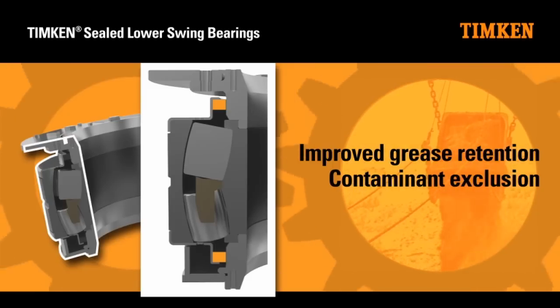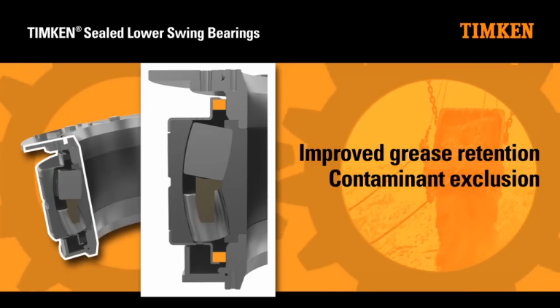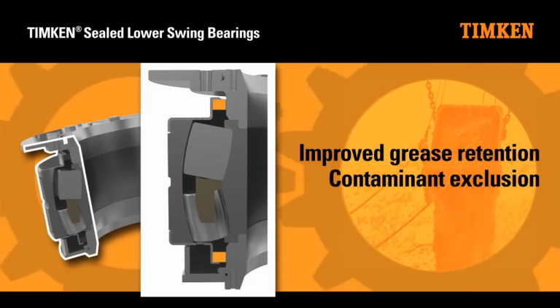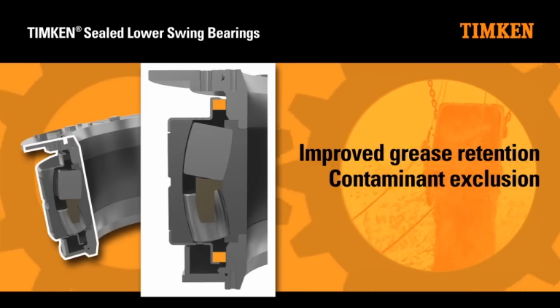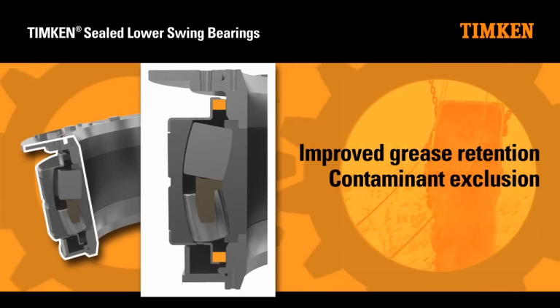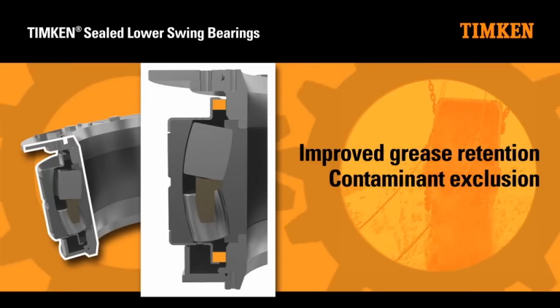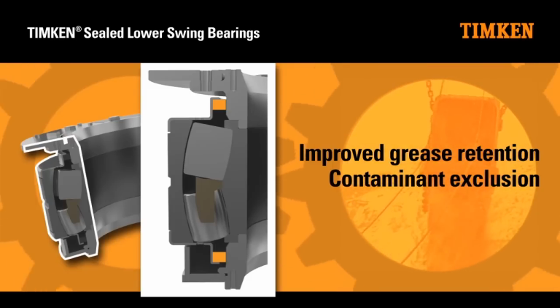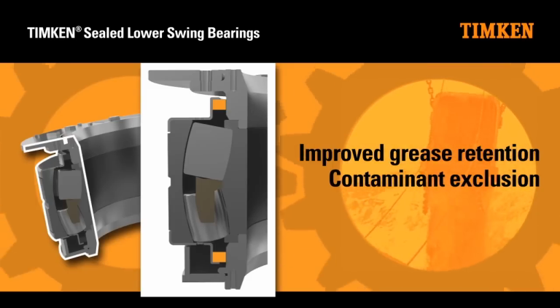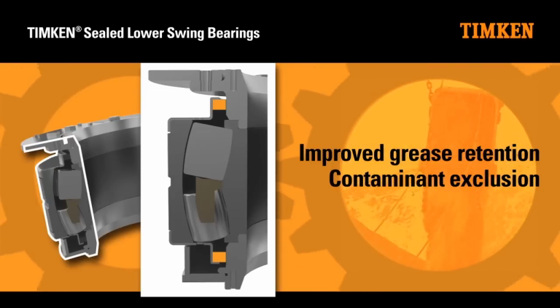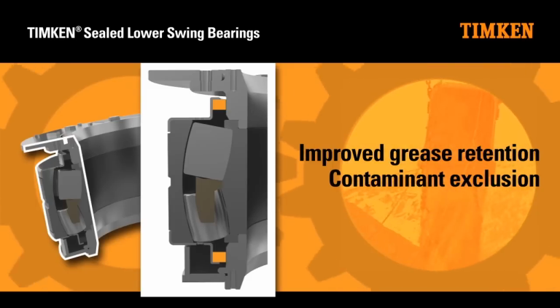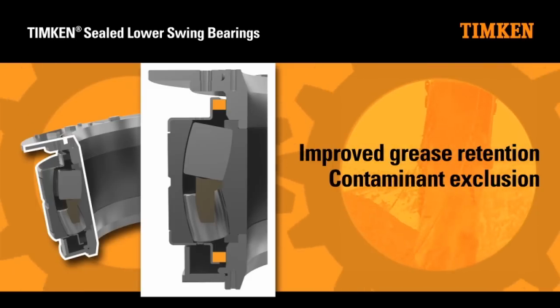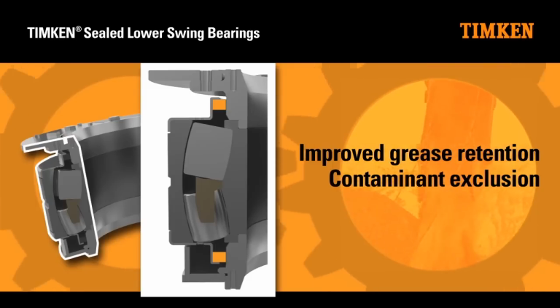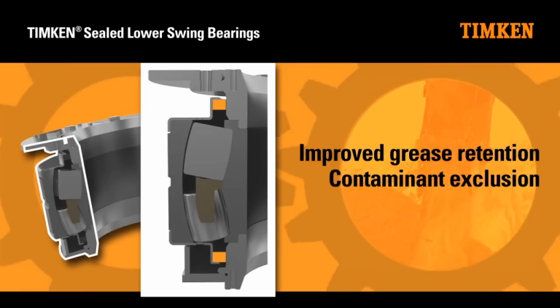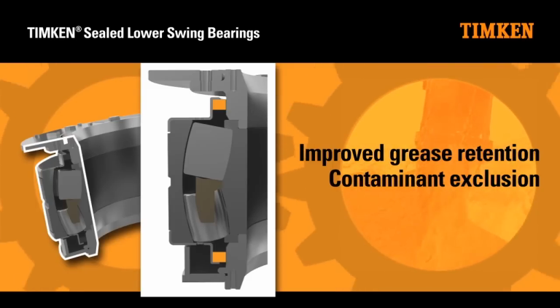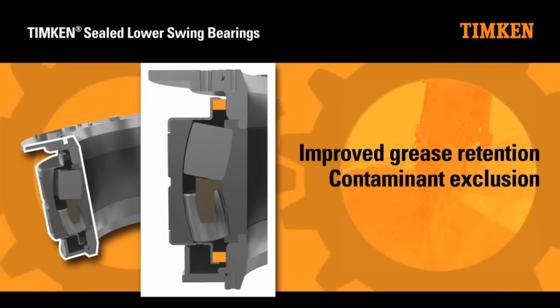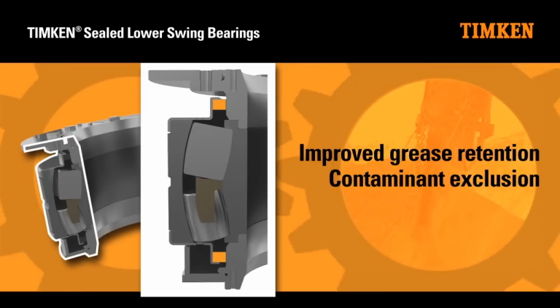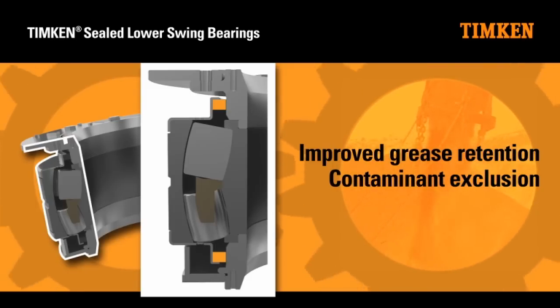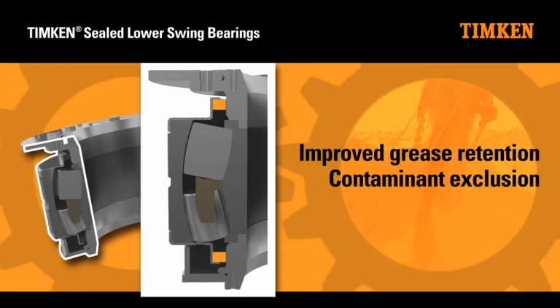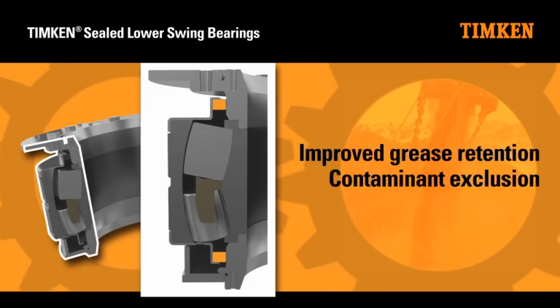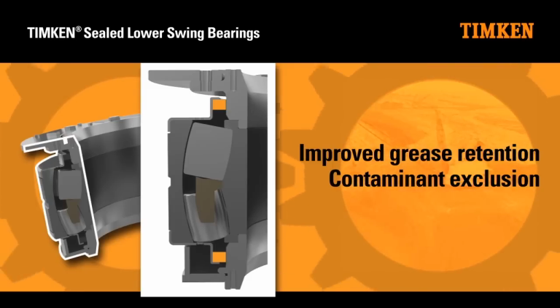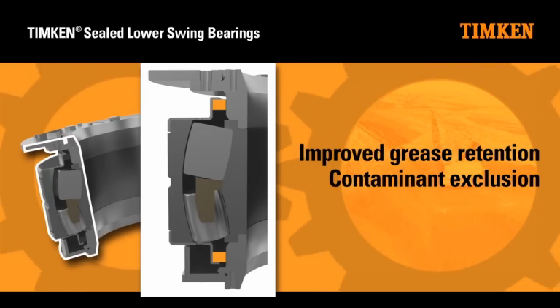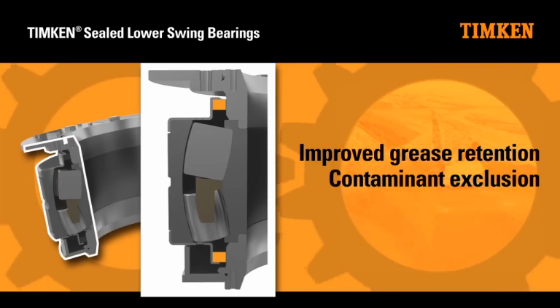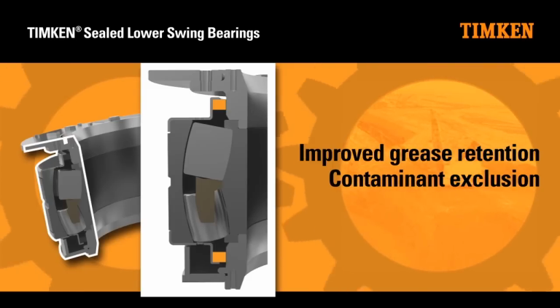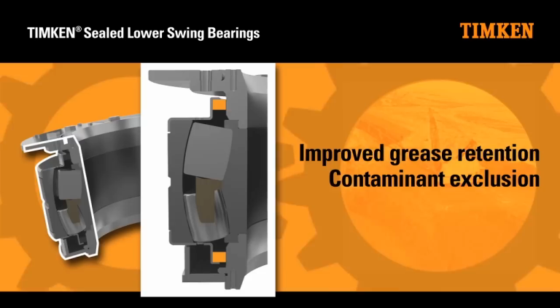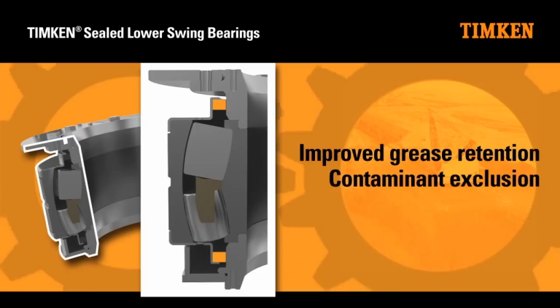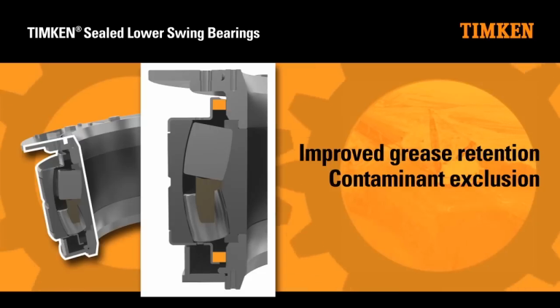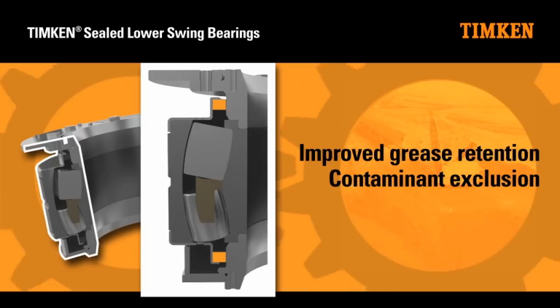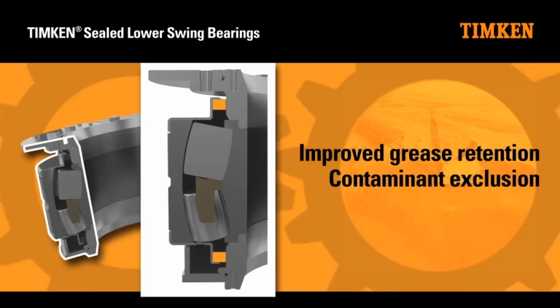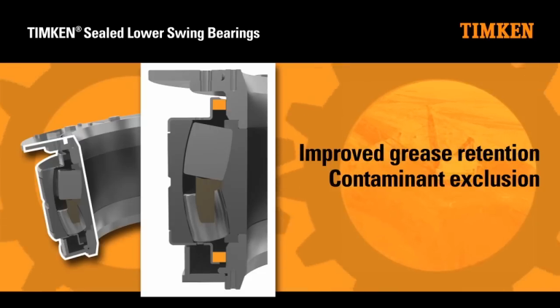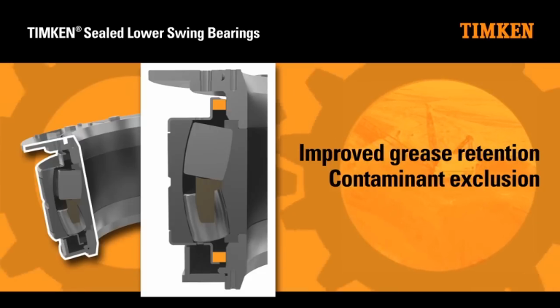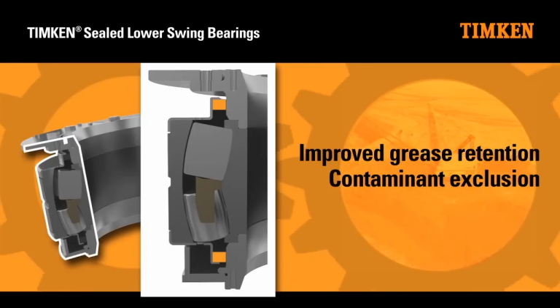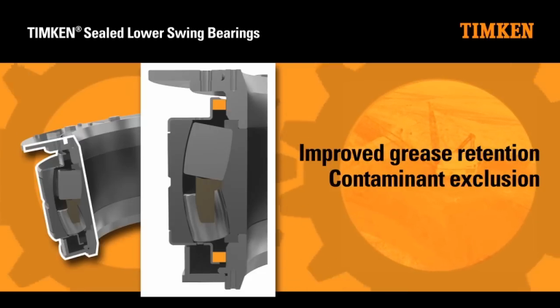Seal carrier plugs allow for lubrication inspection, grease analysis and re-lubrication, if required.